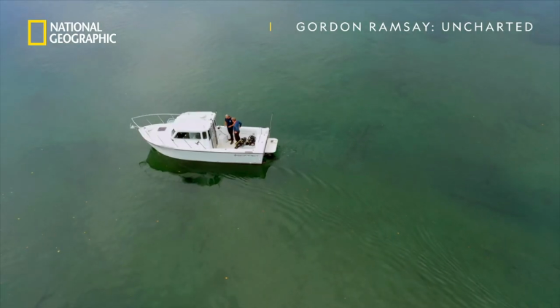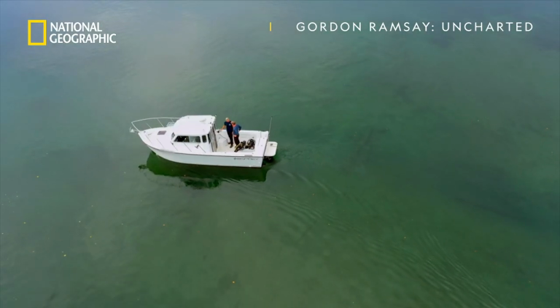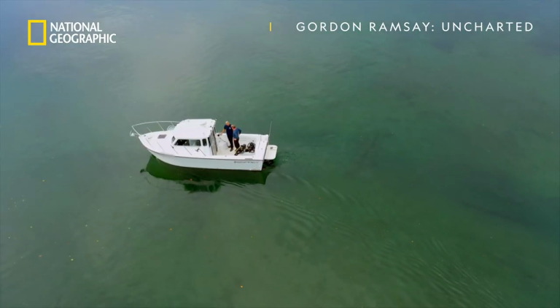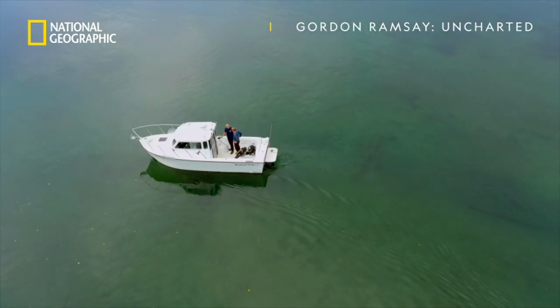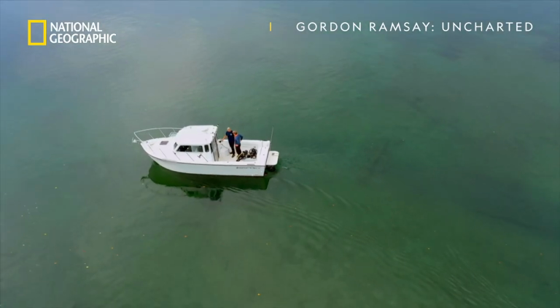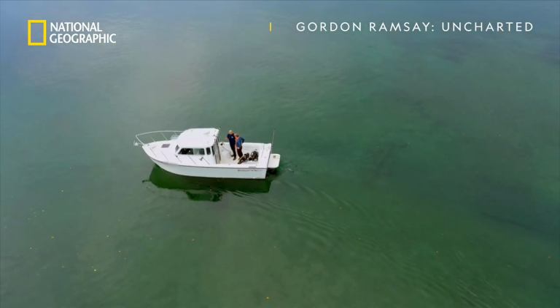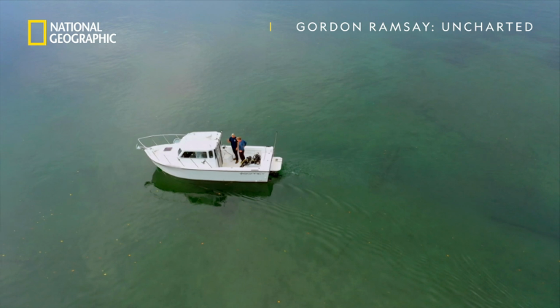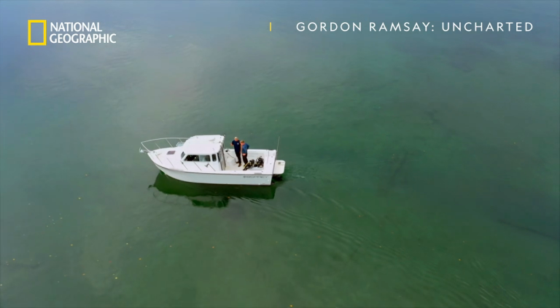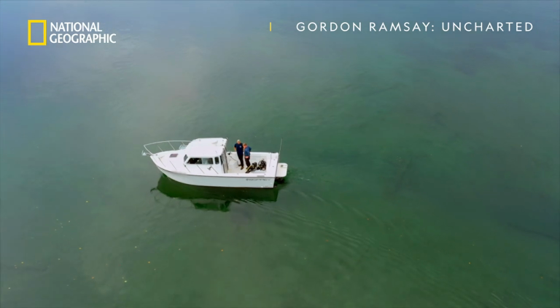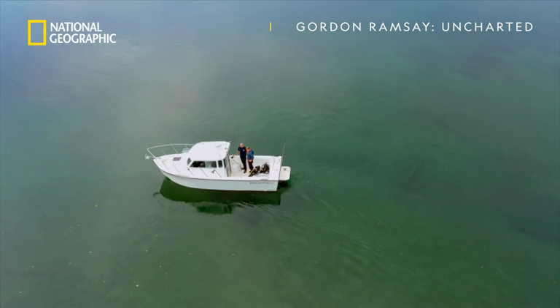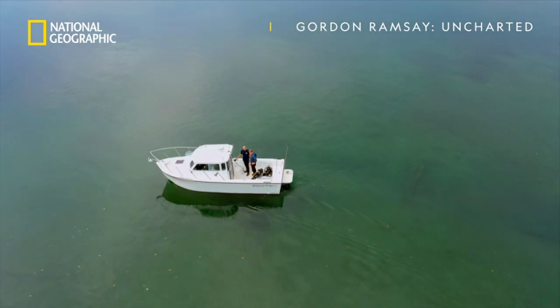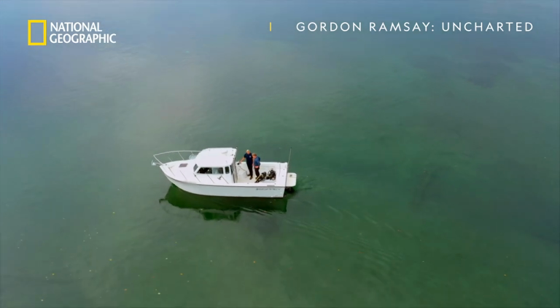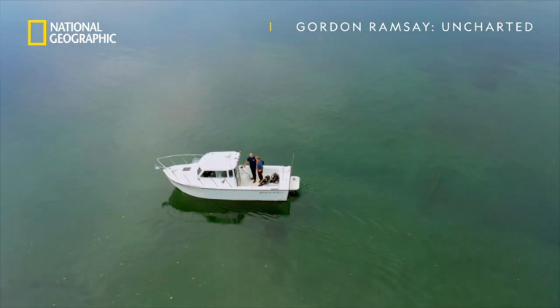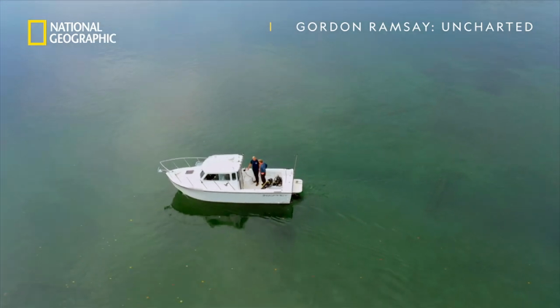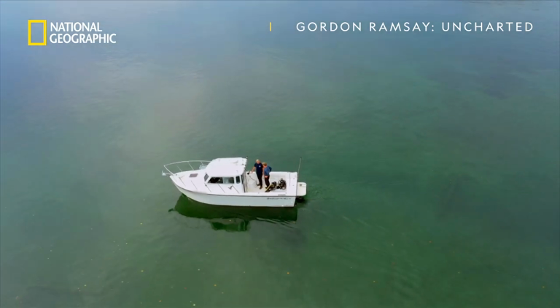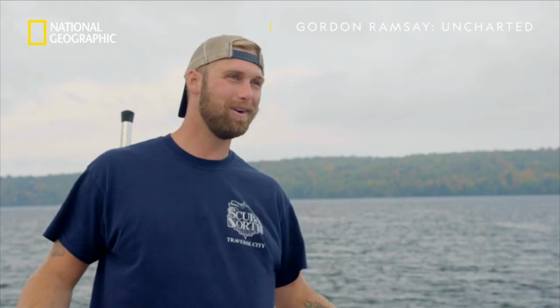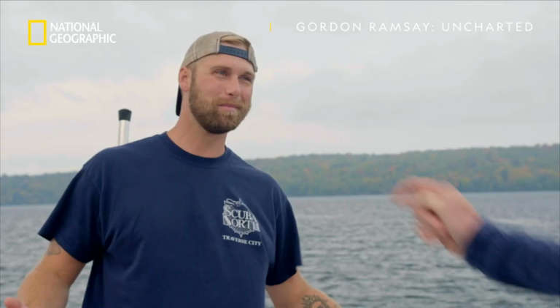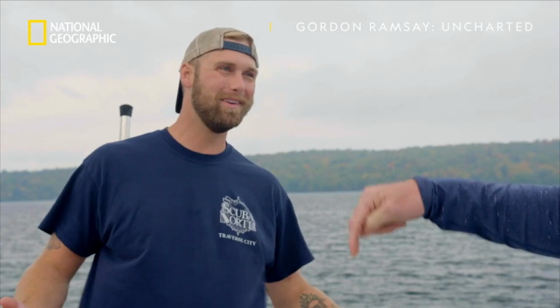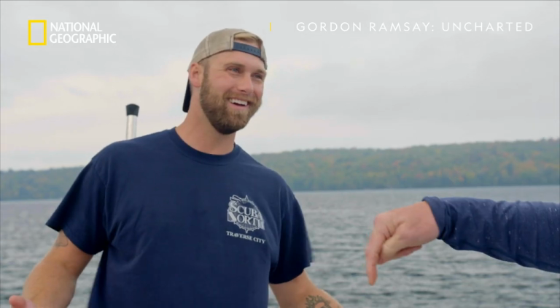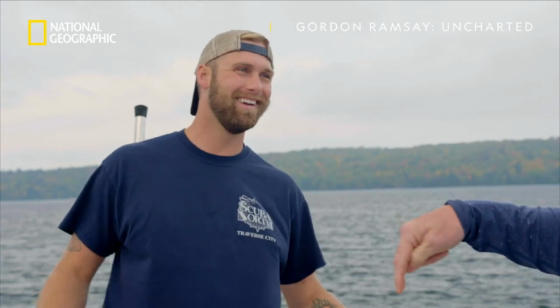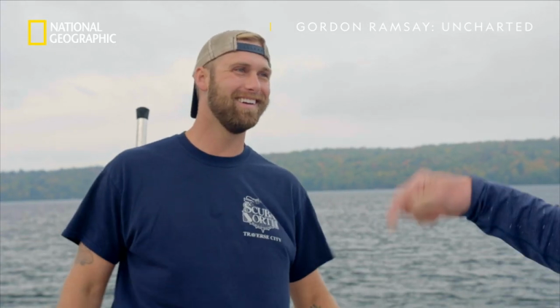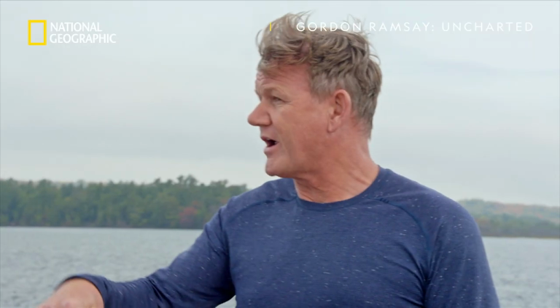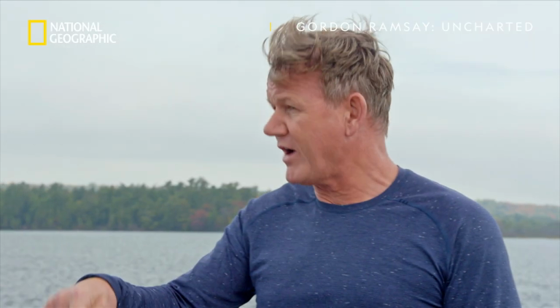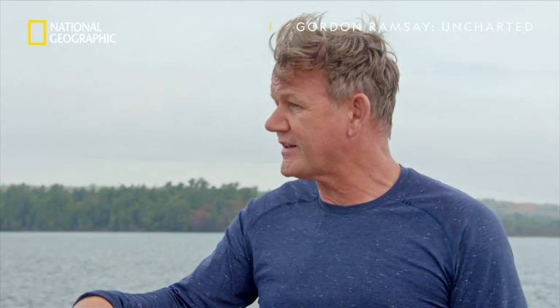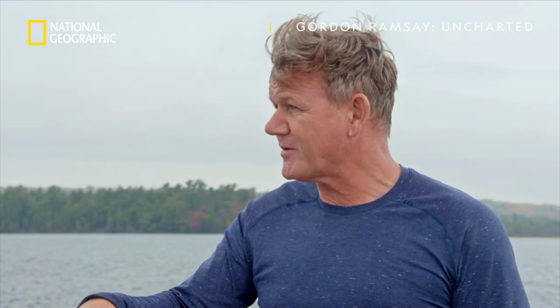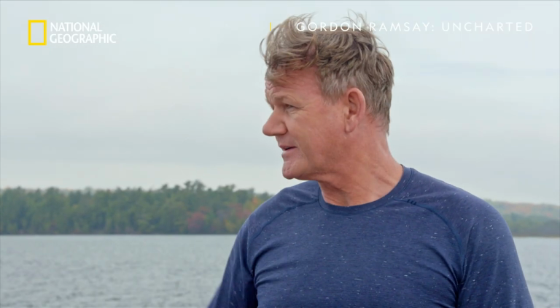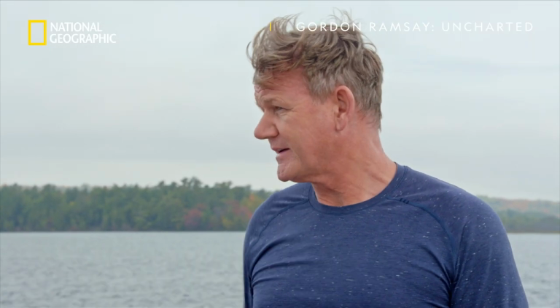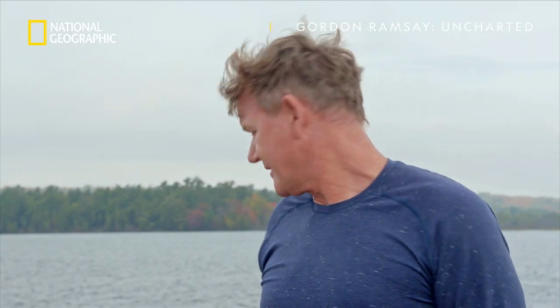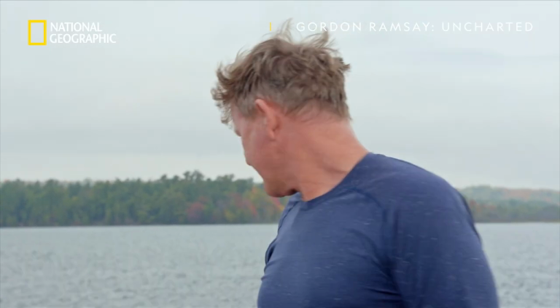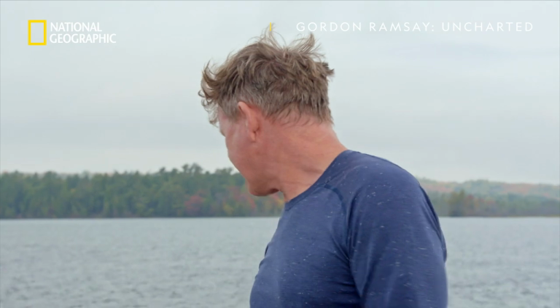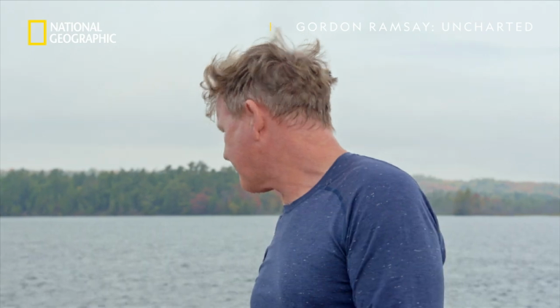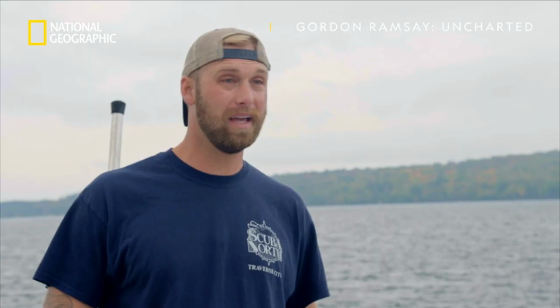This is the spot. This is actually a shipwreck called the Bermuda — right under the boat. That's incredible.